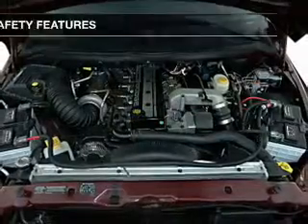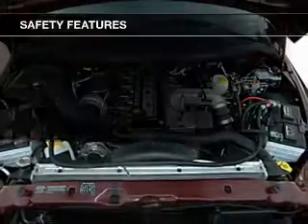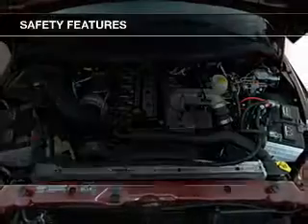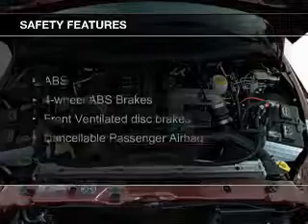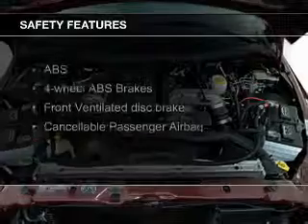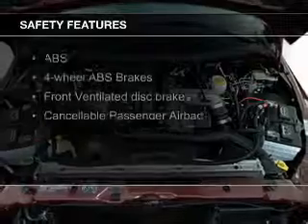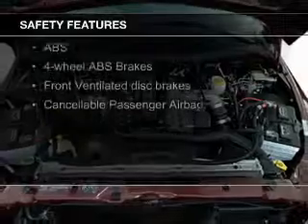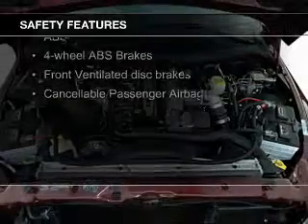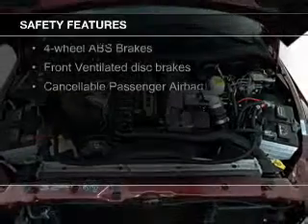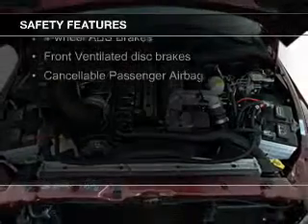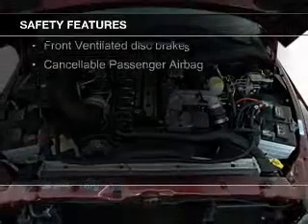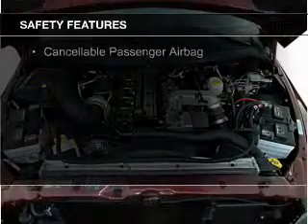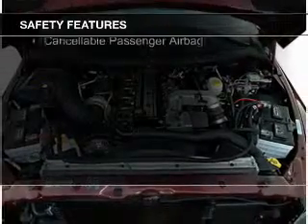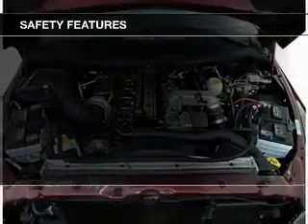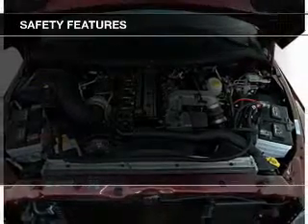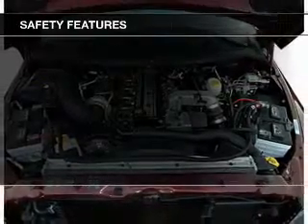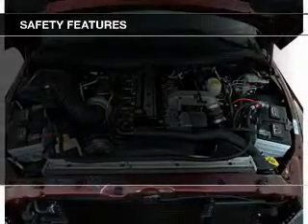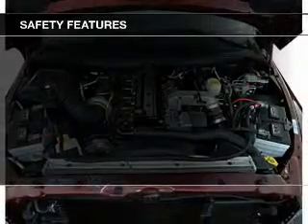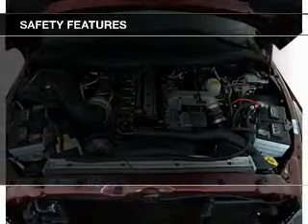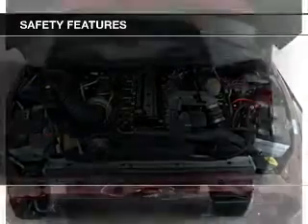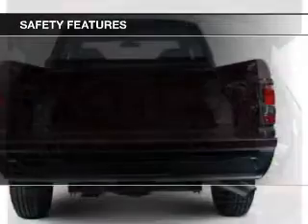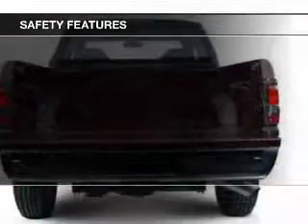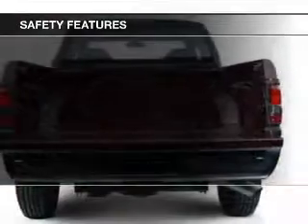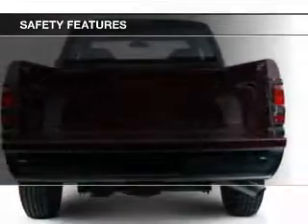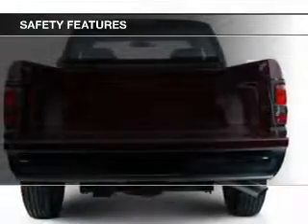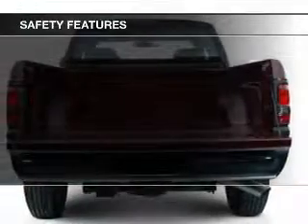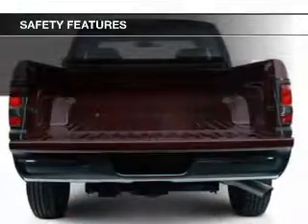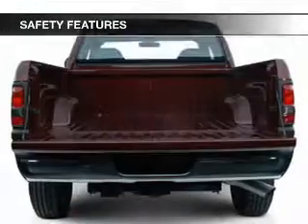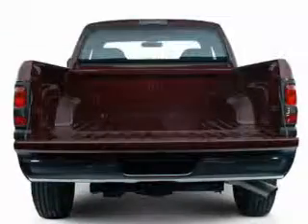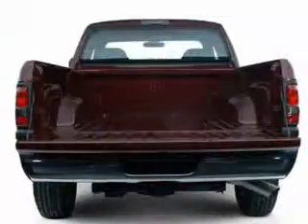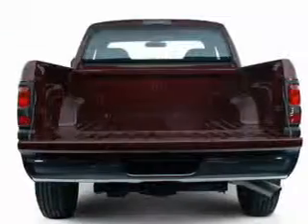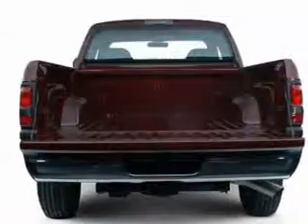Safety was made a priority with these features: a passenger airbag, front ventilated disc brakes.